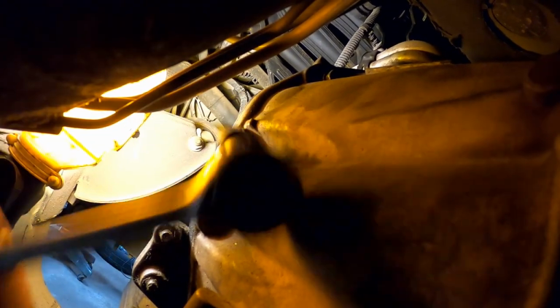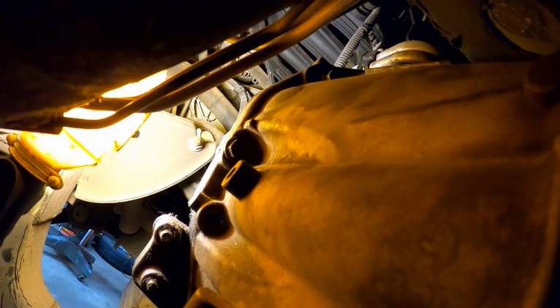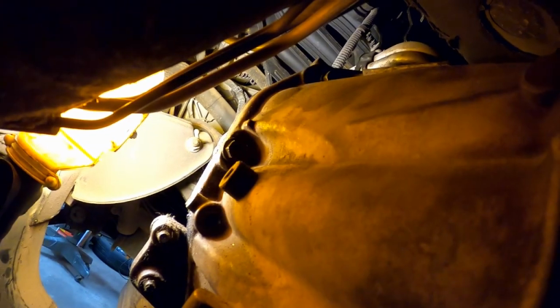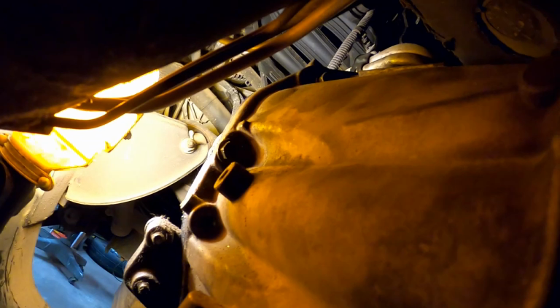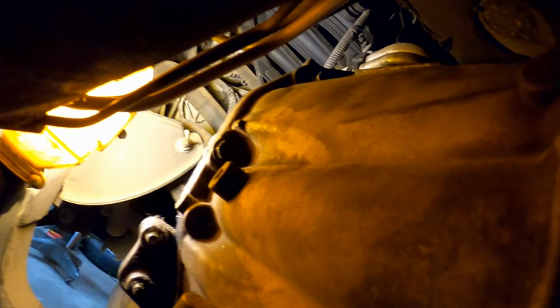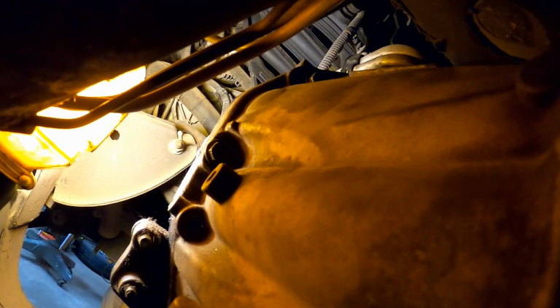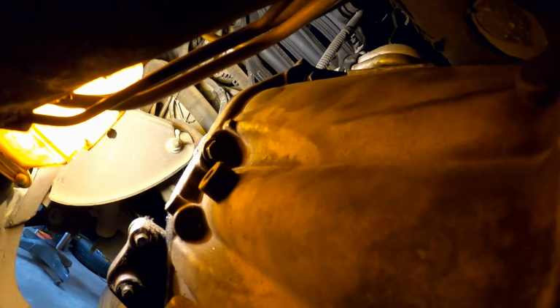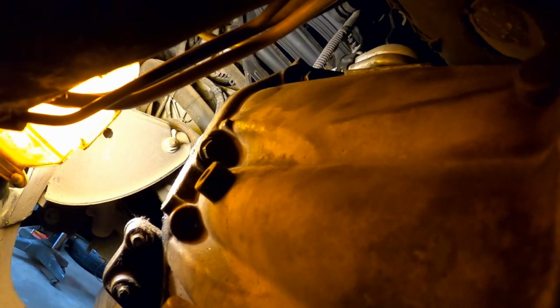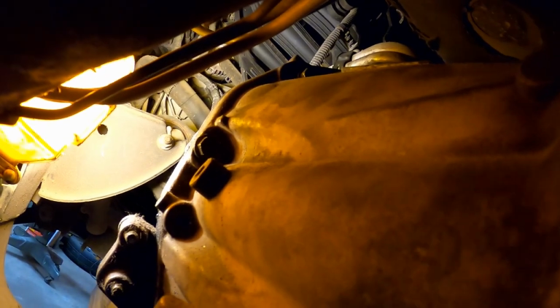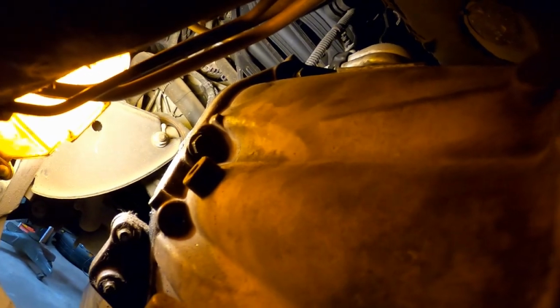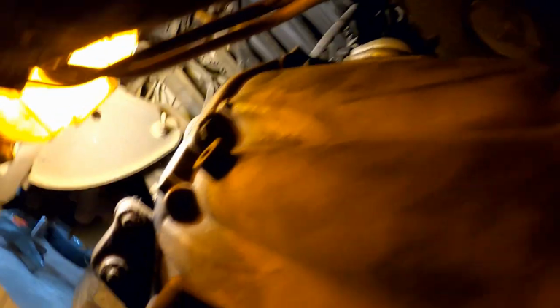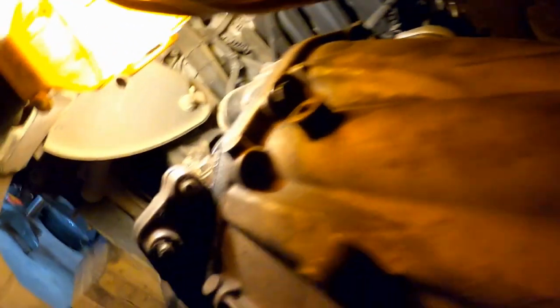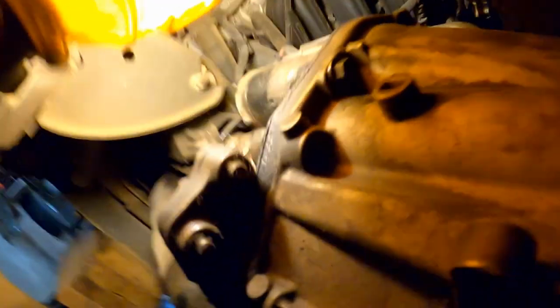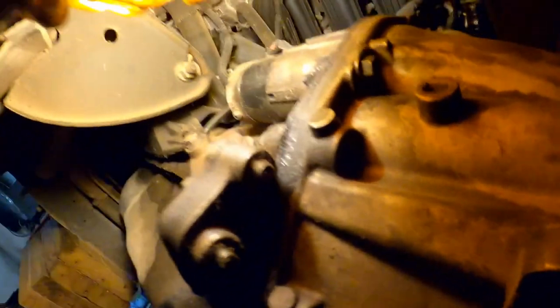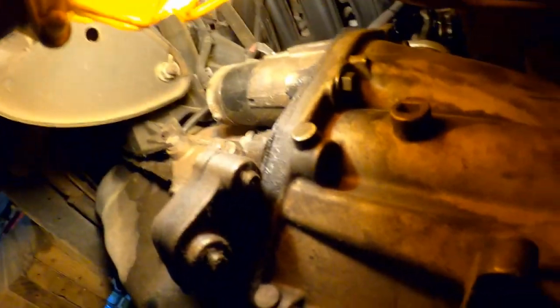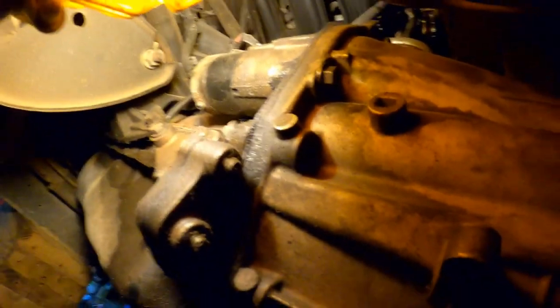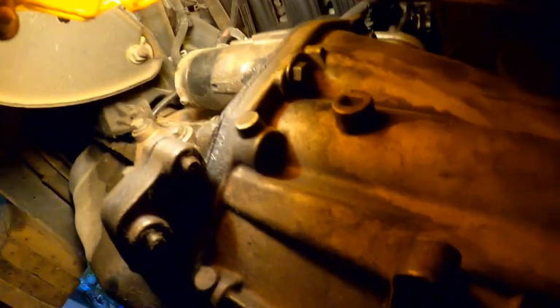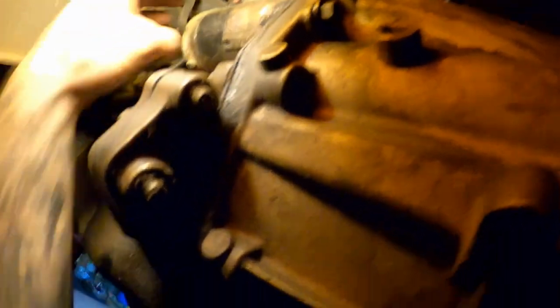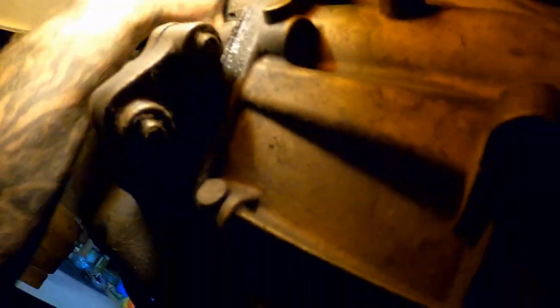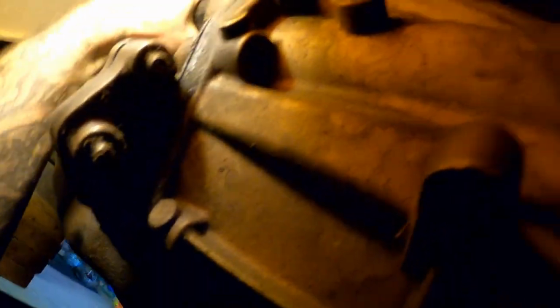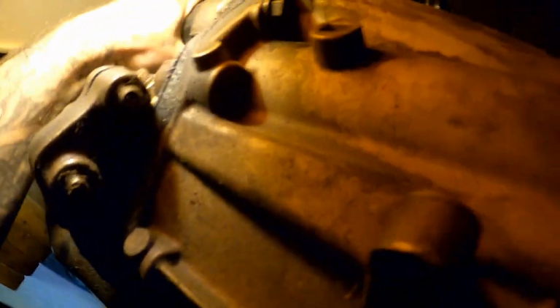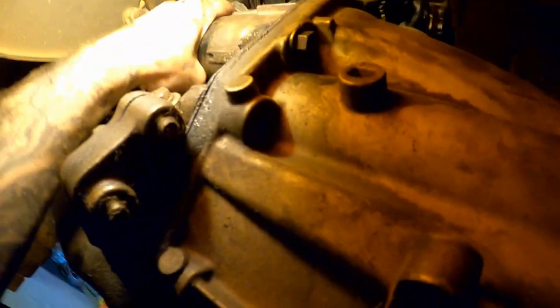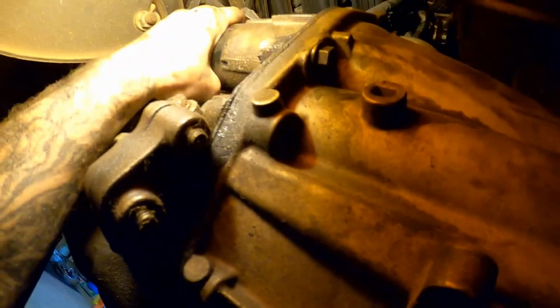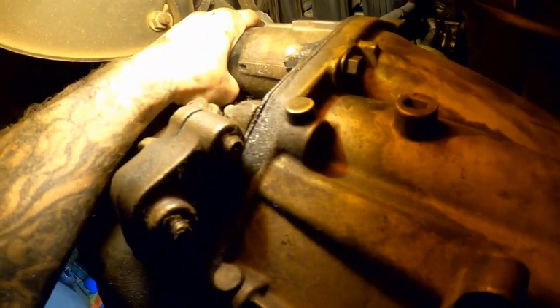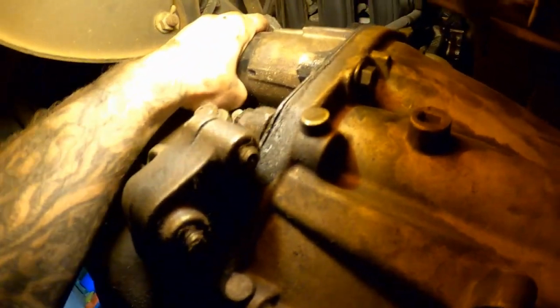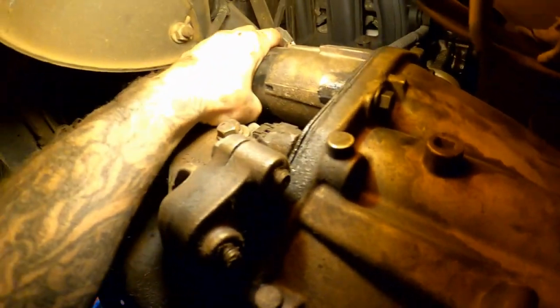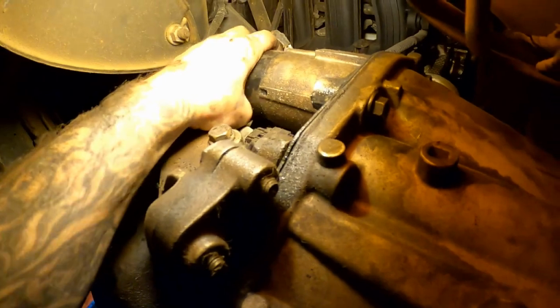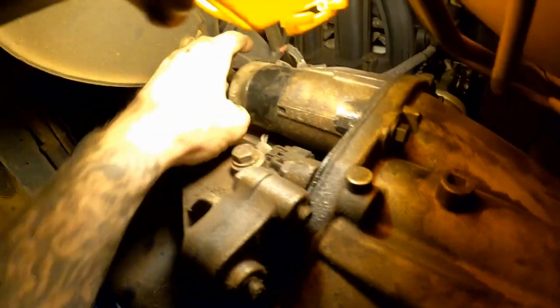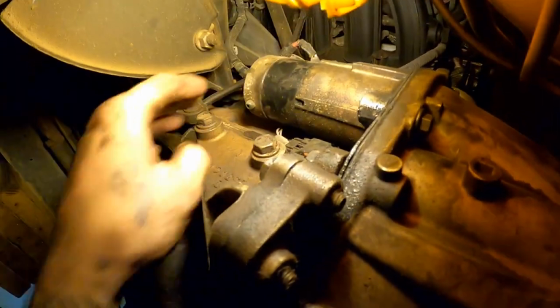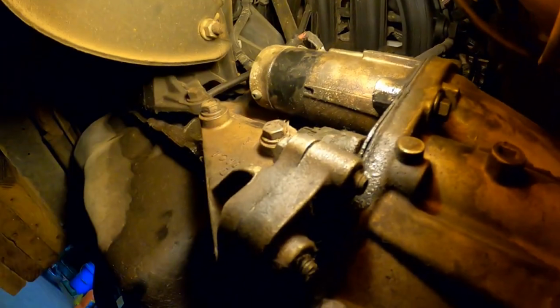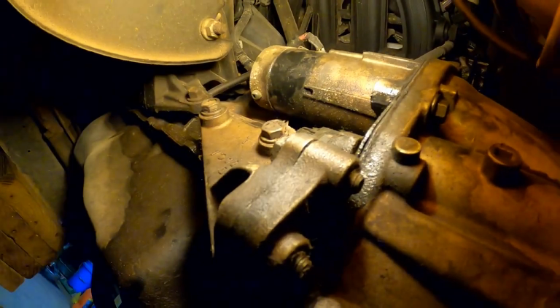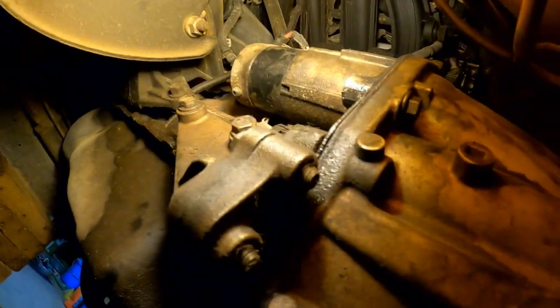All right, there we go - that was the starter bolt. Now our starter is in there like it's supposed to be; it's not going anywhere.